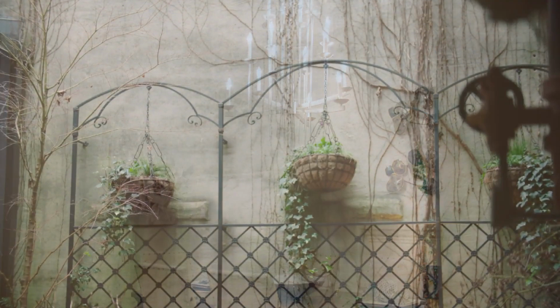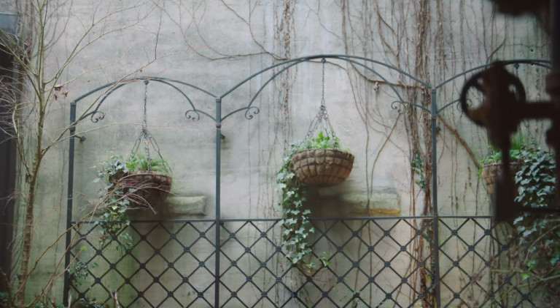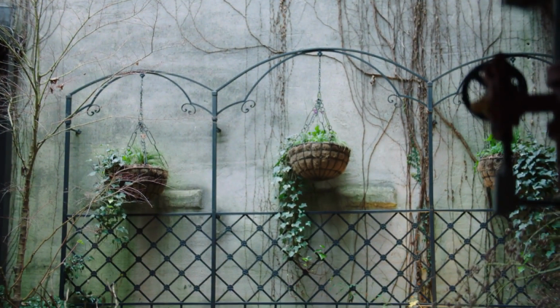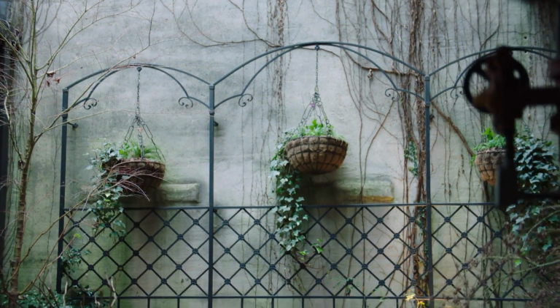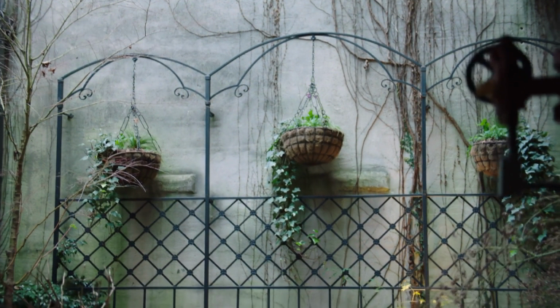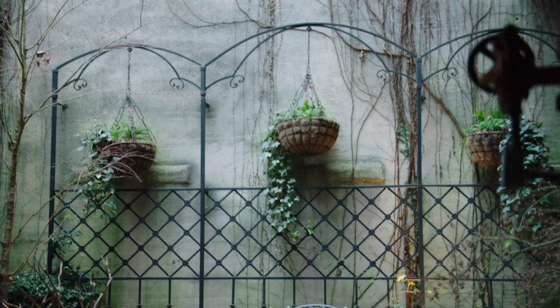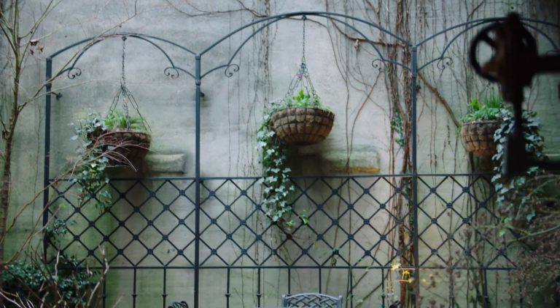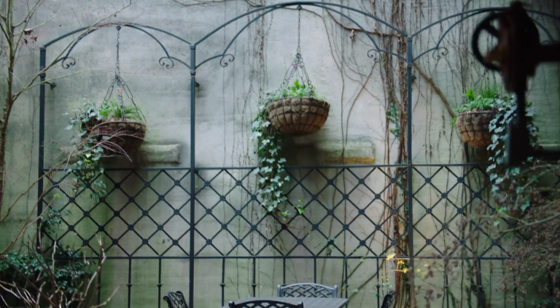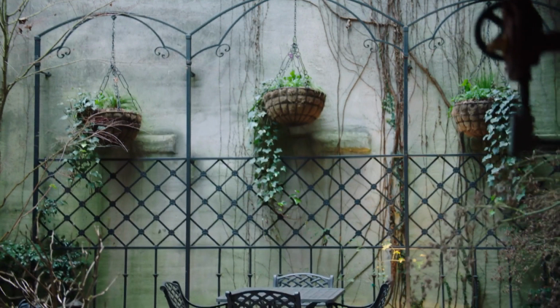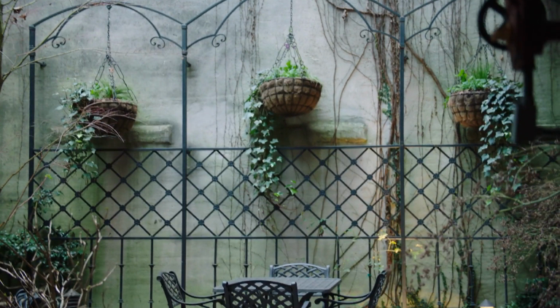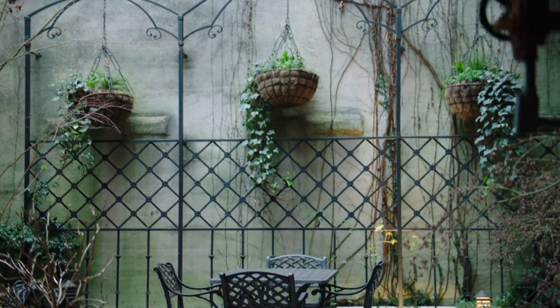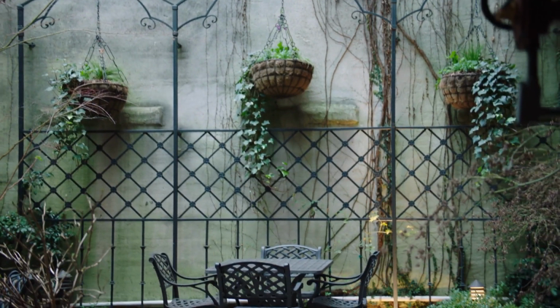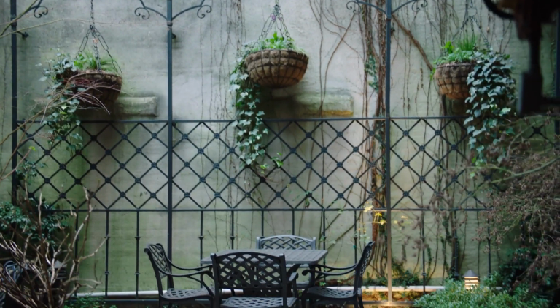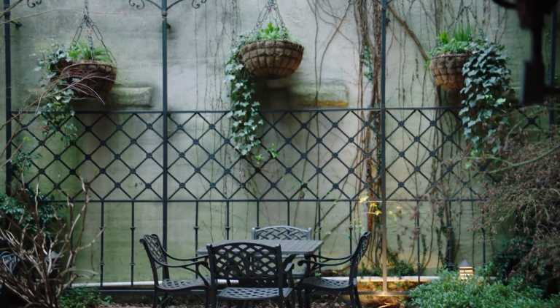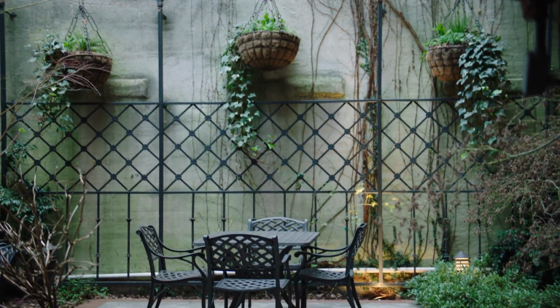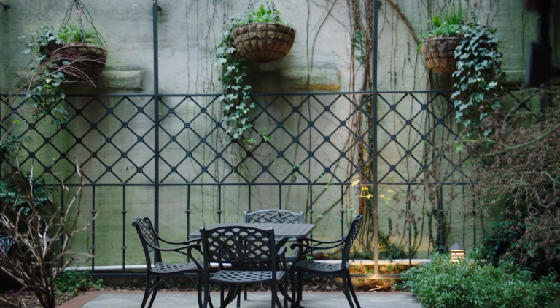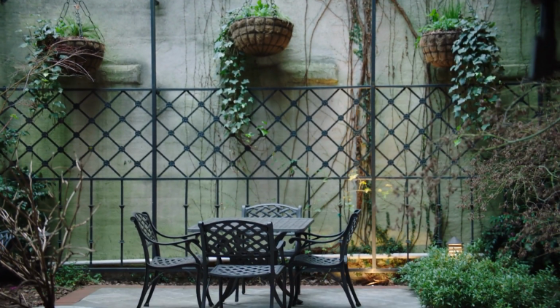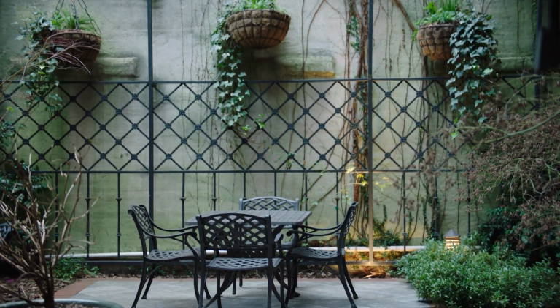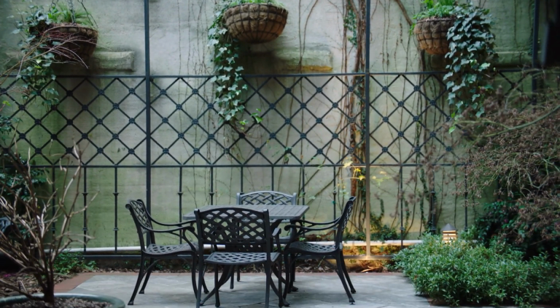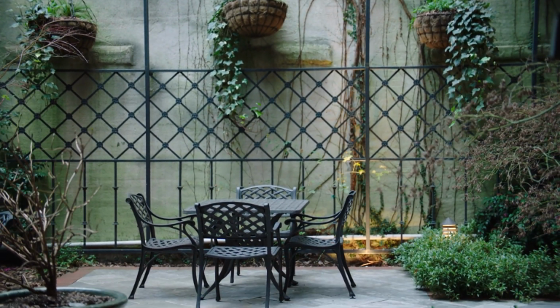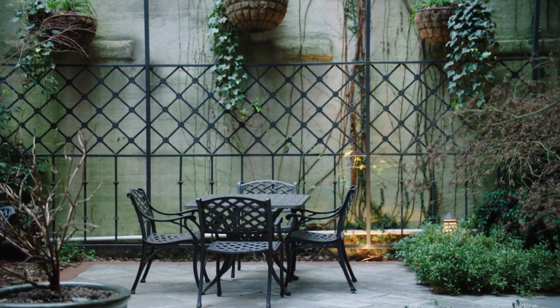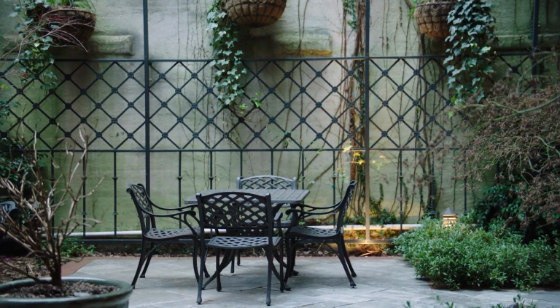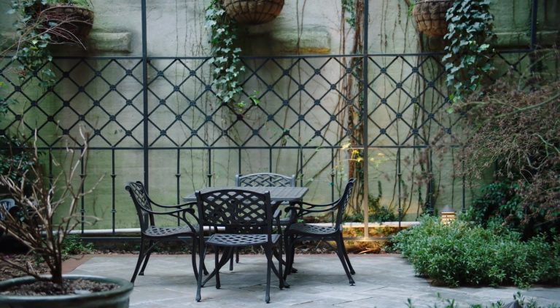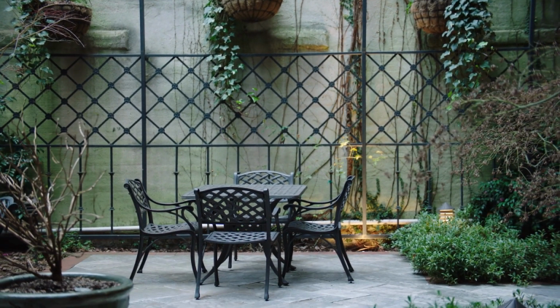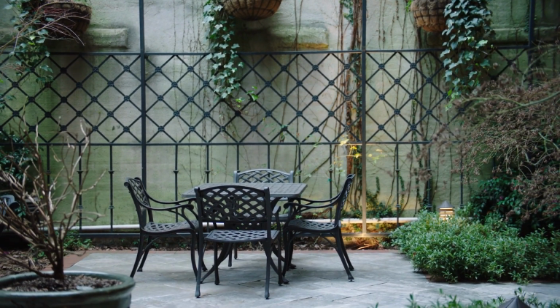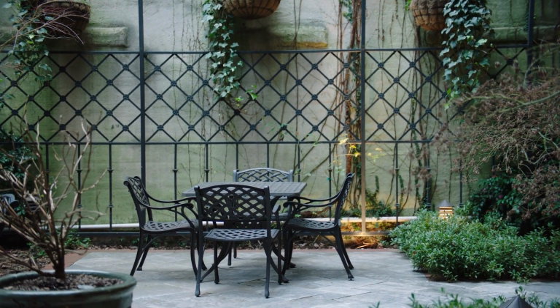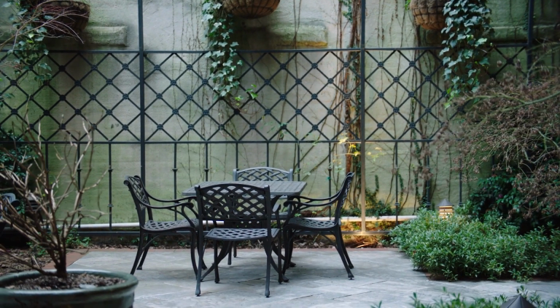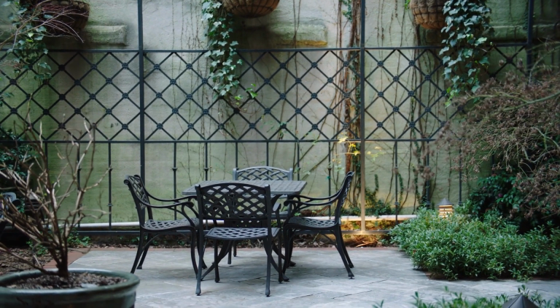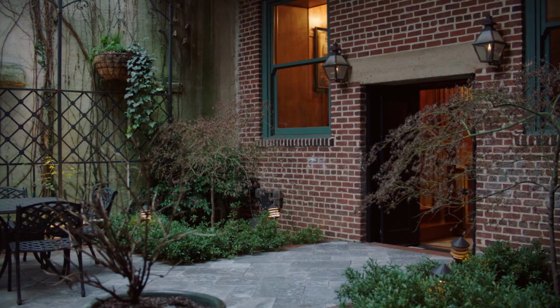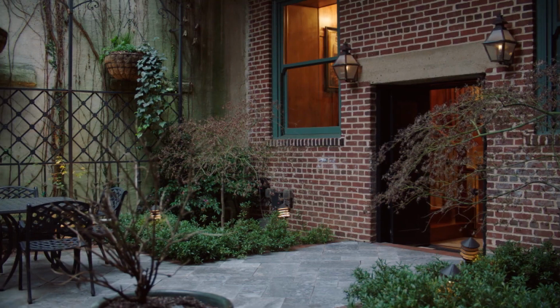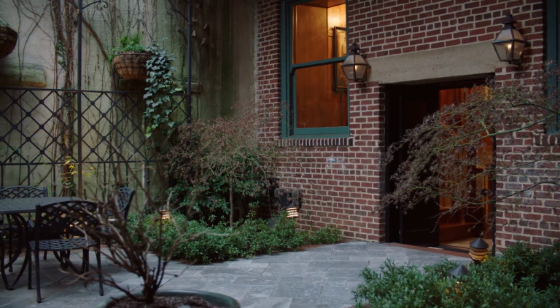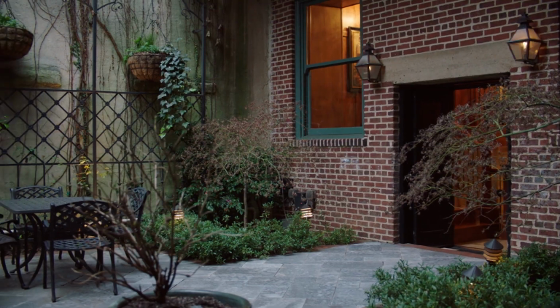A nod to the past in this historical downtown building, one wants for nothing in this urban lap of luxury.